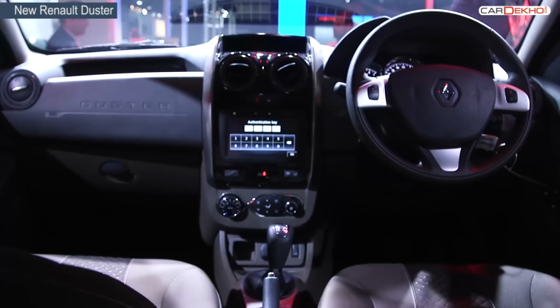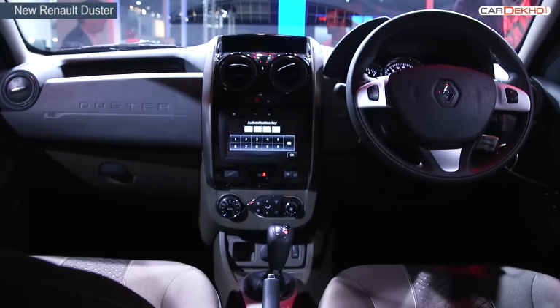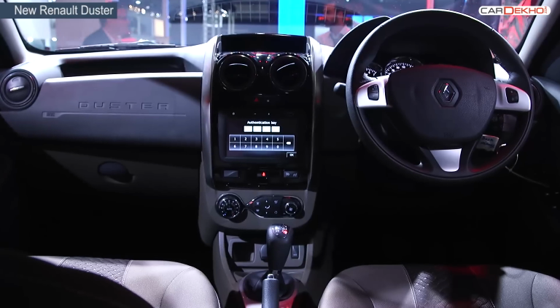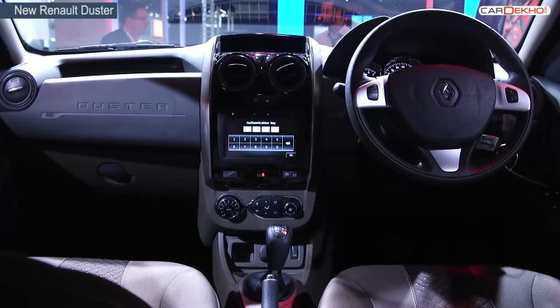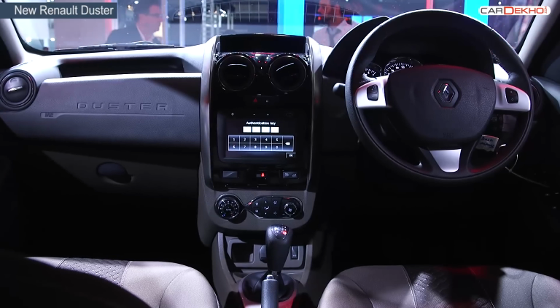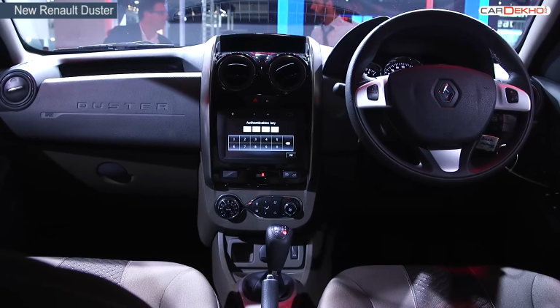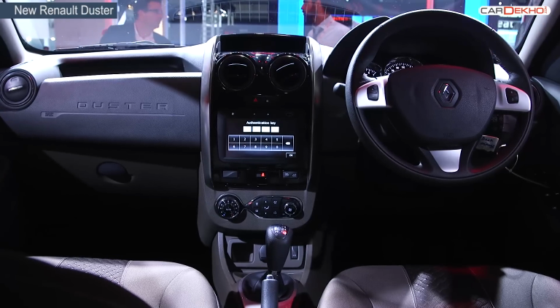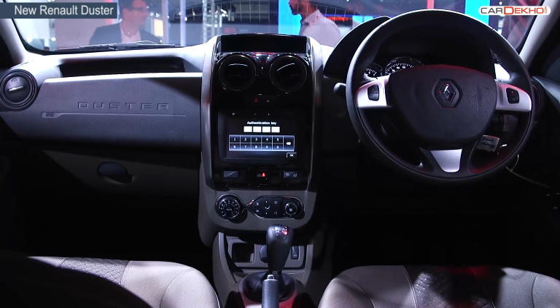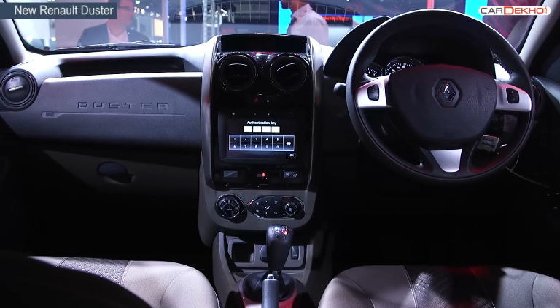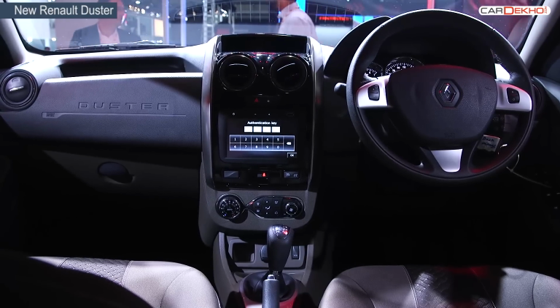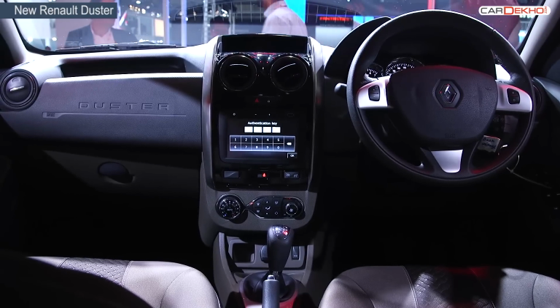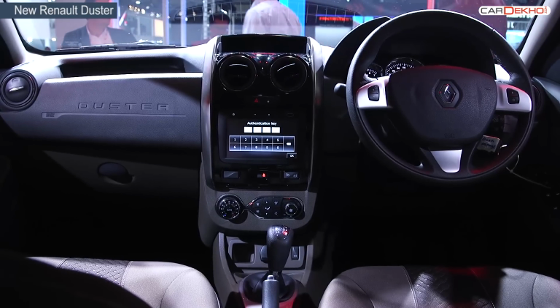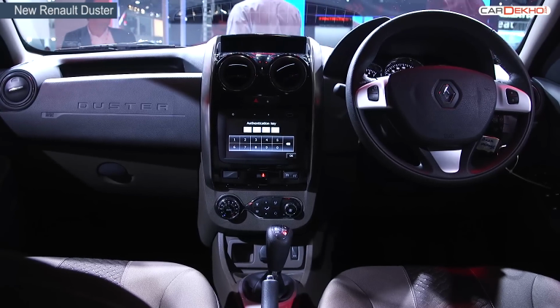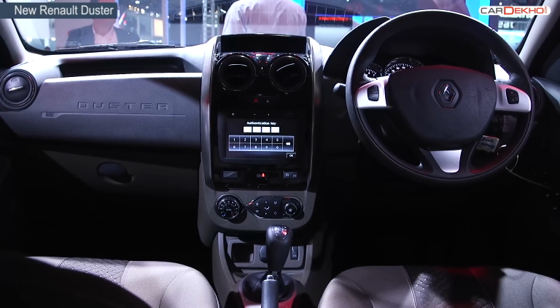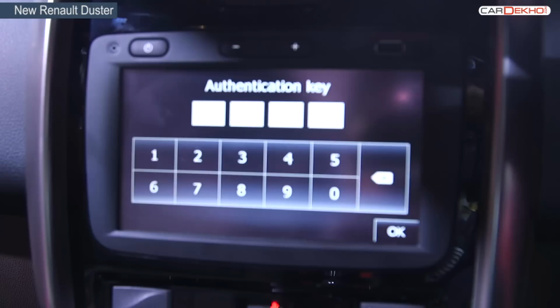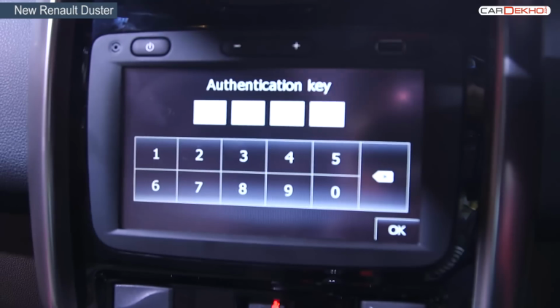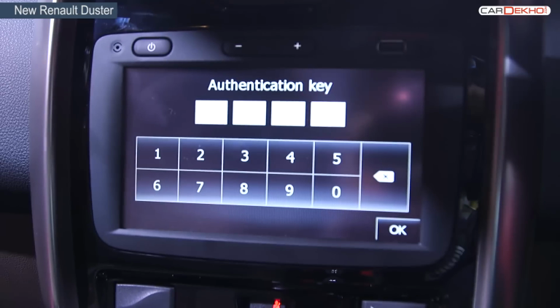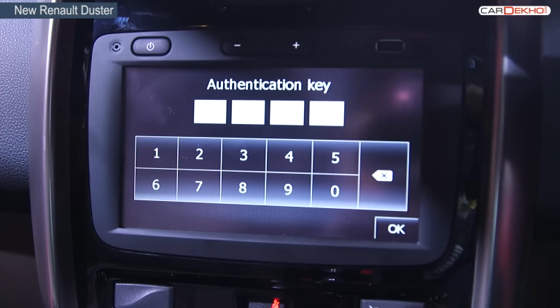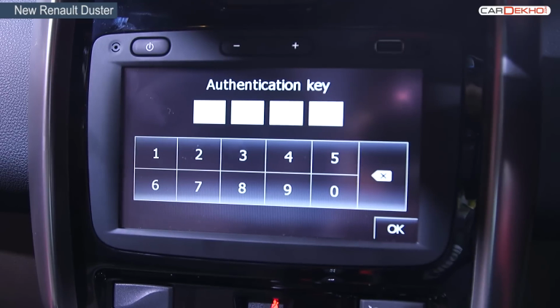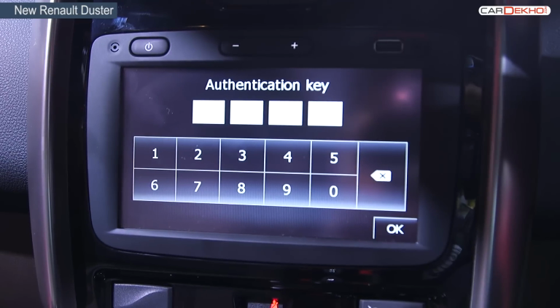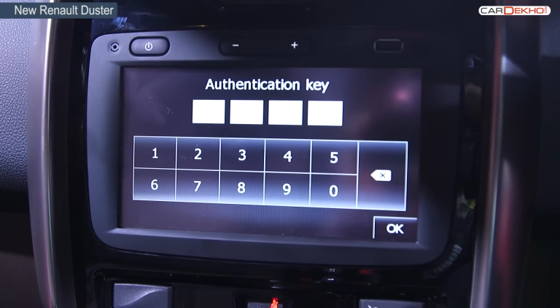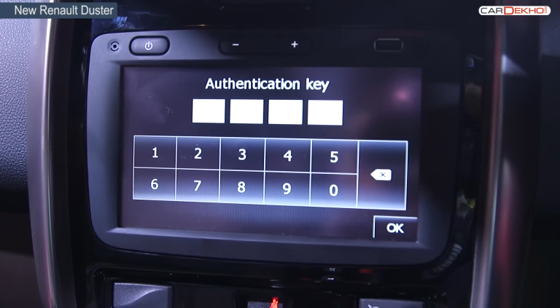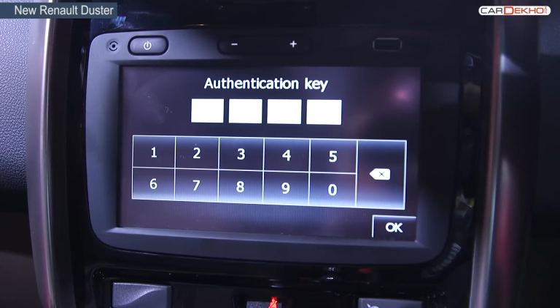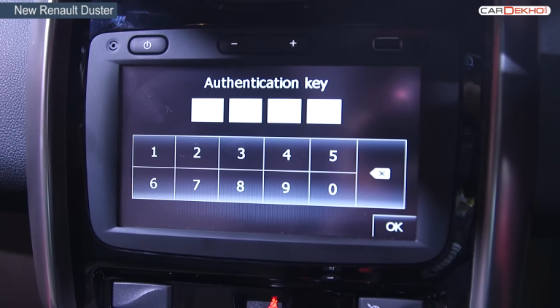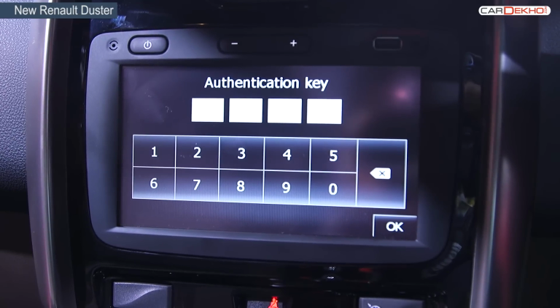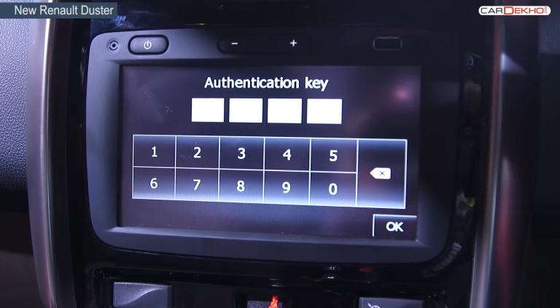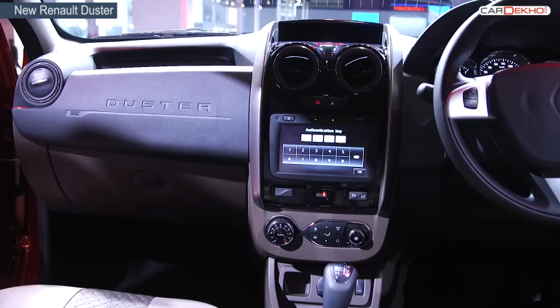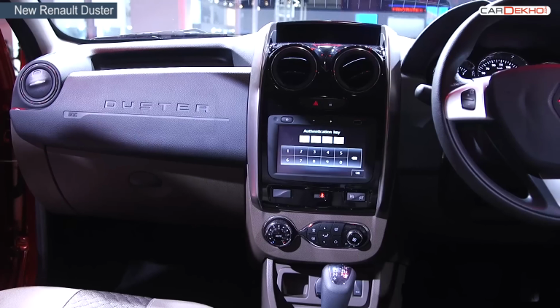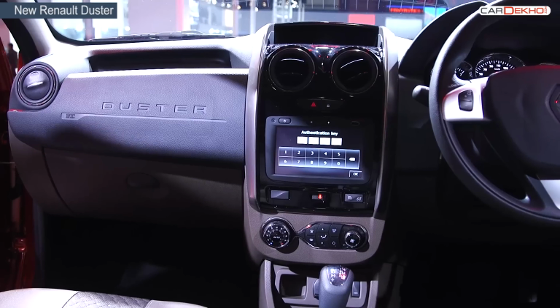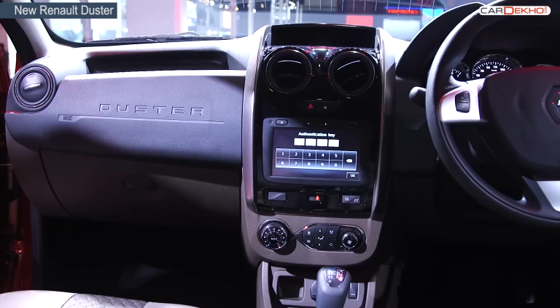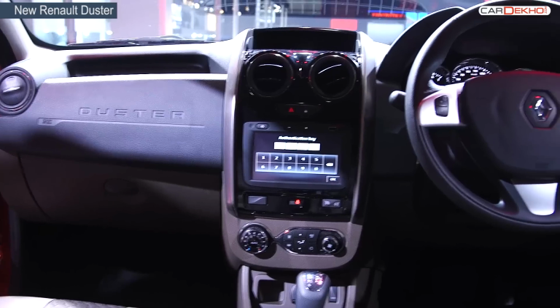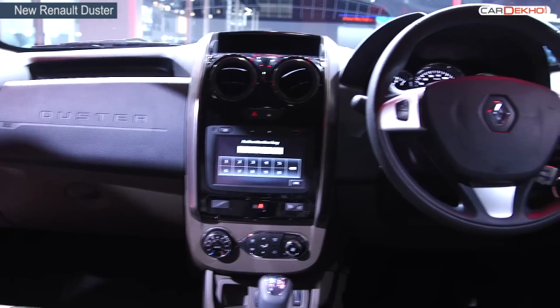Other changes in this new Duster include climate control, navigation system, and a rear view camera to further pamper the owner.